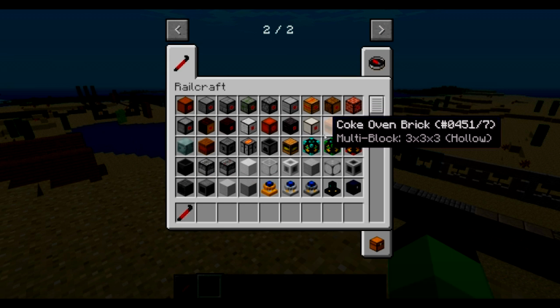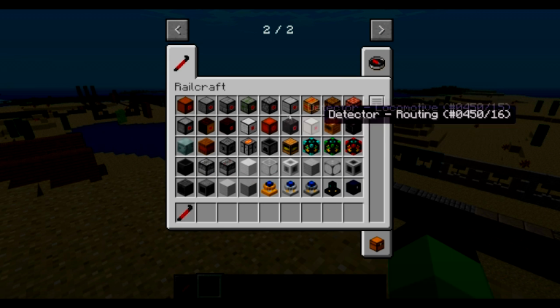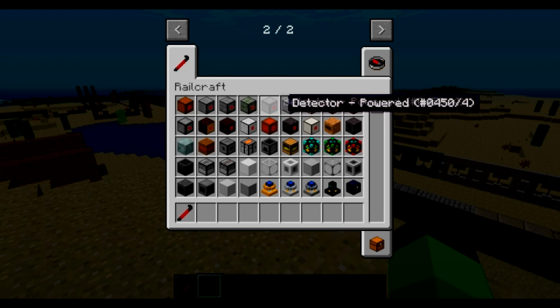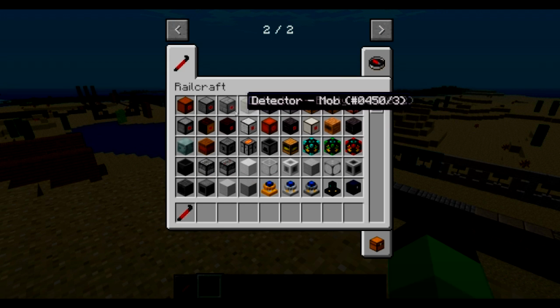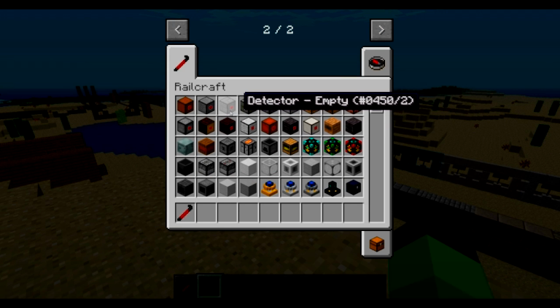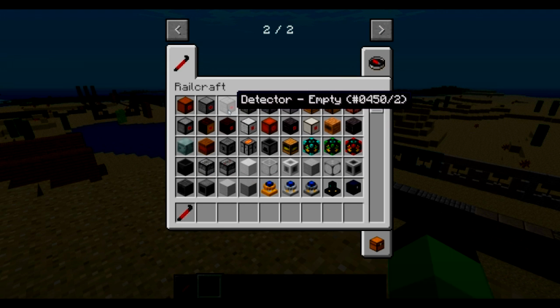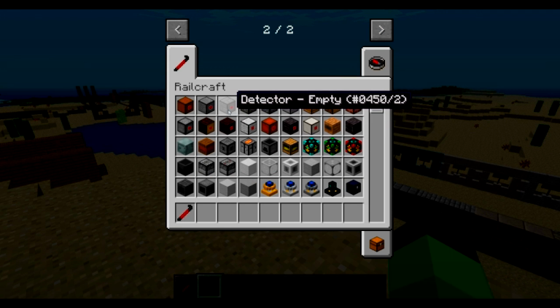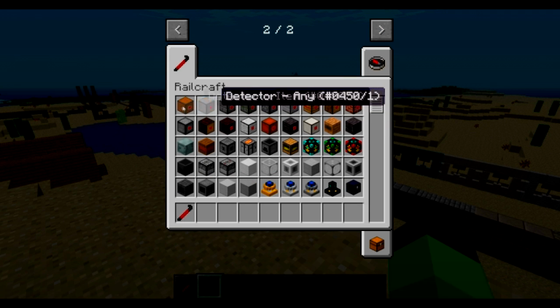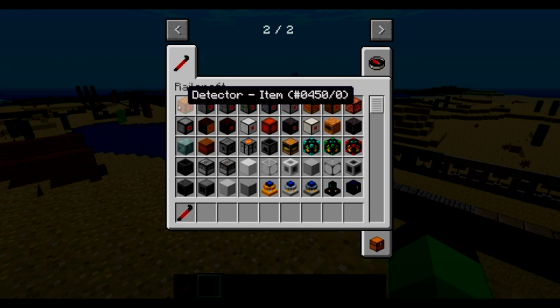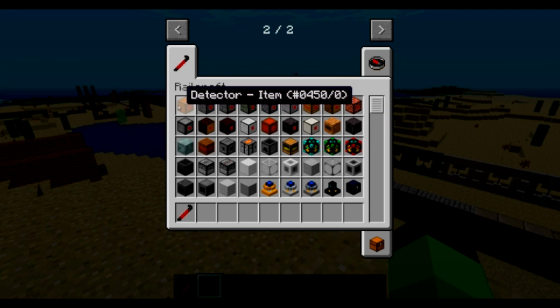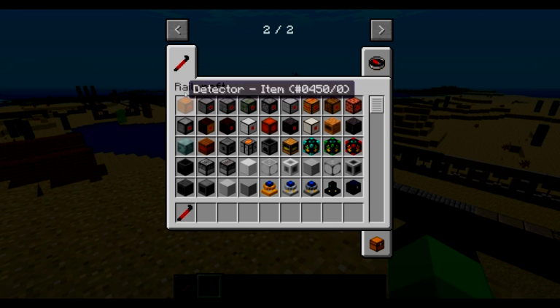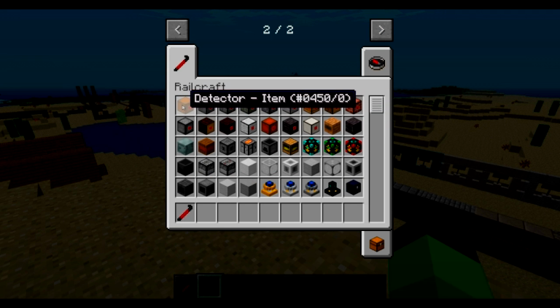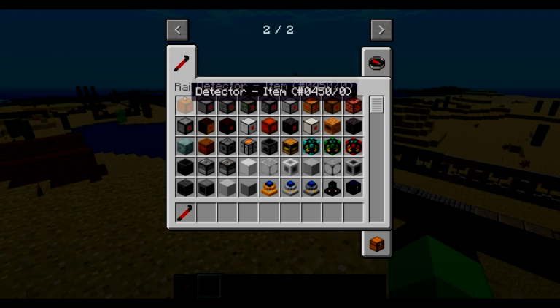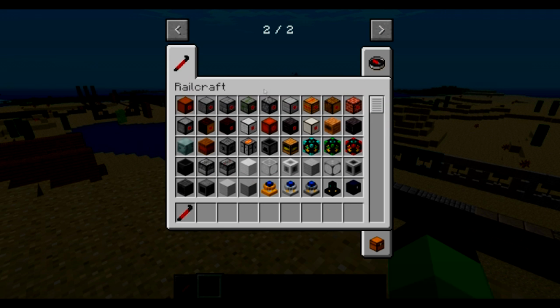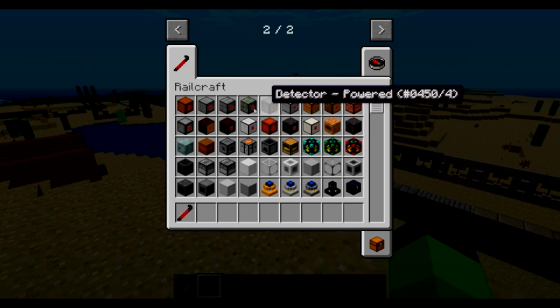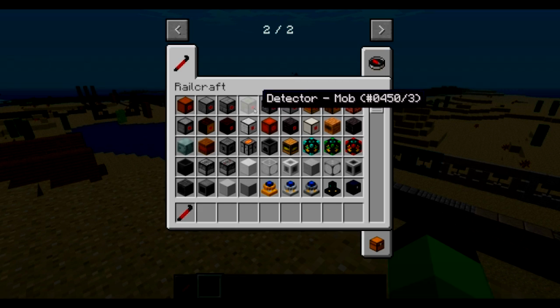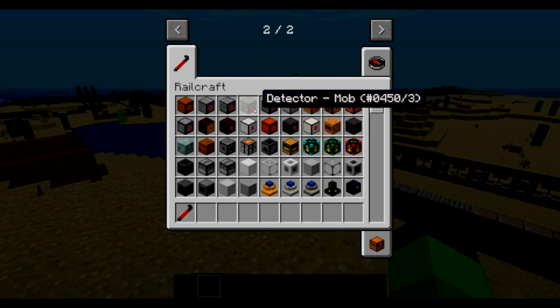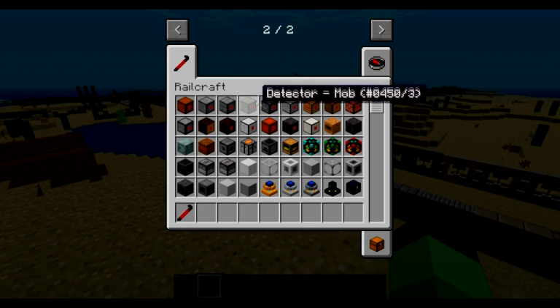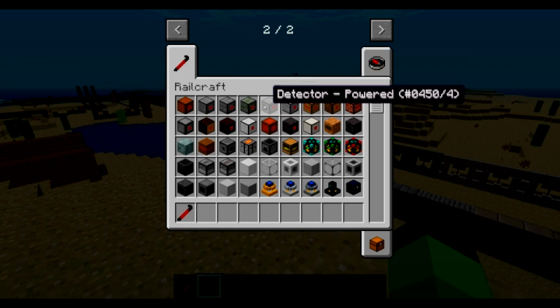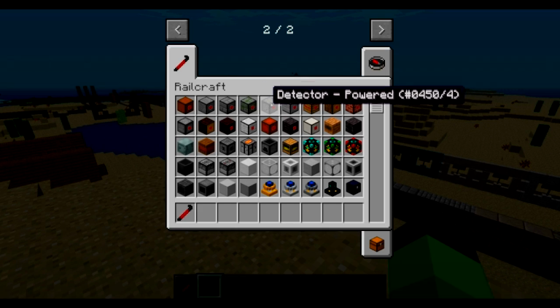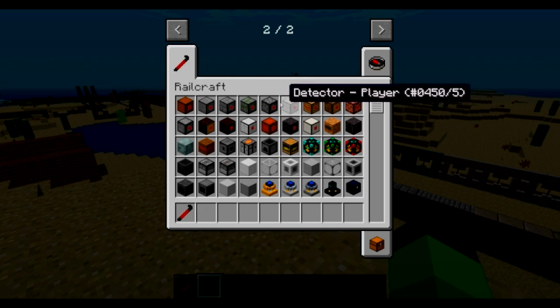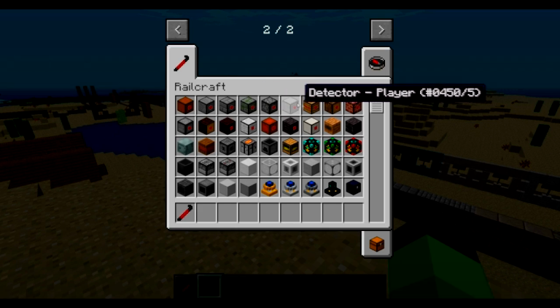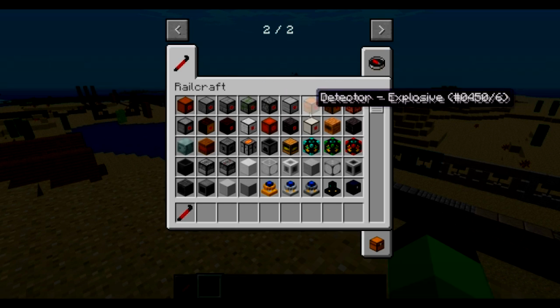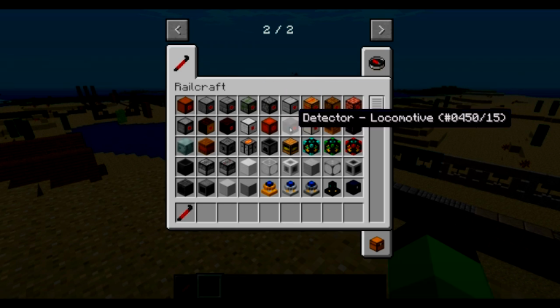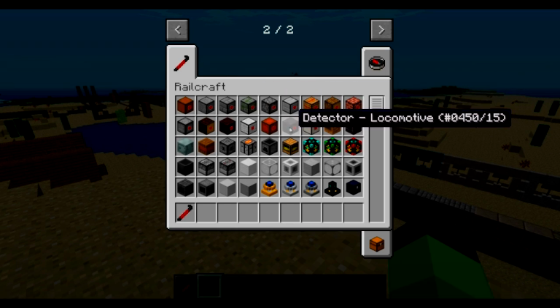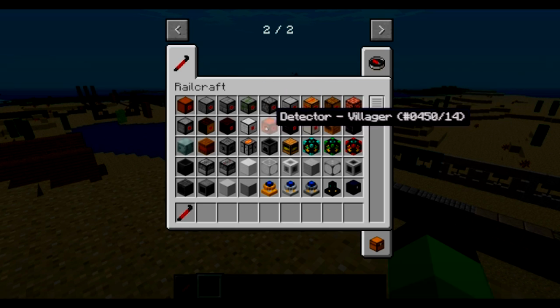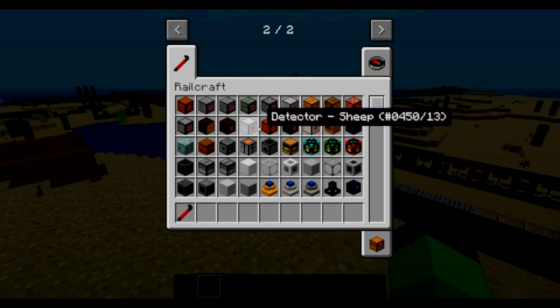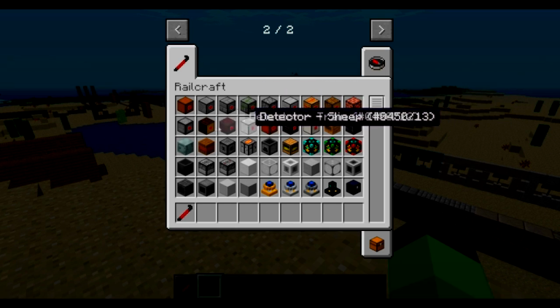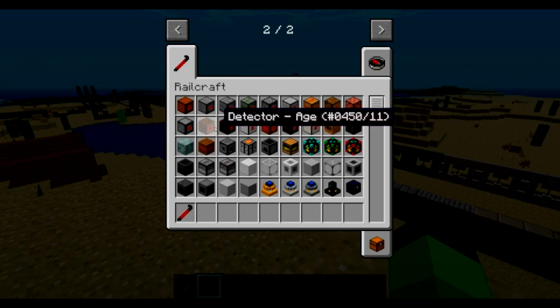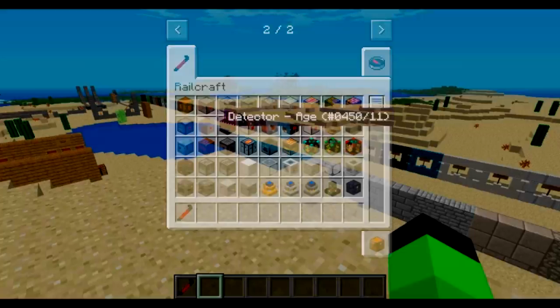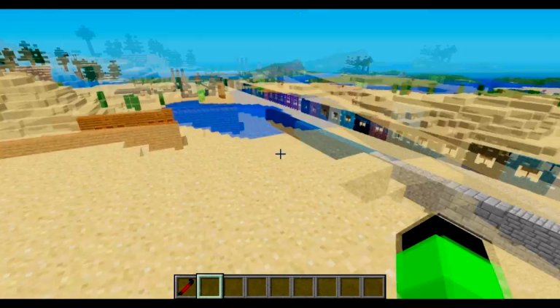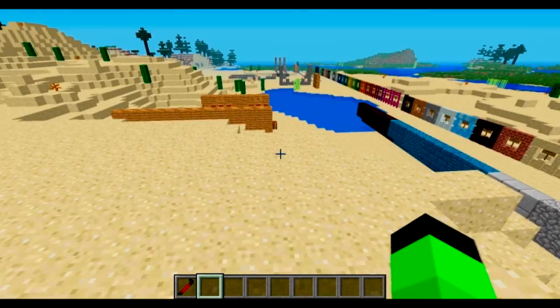There's also all these detectors — like, this will detect an item, mob, or power. It says what it'll detect.